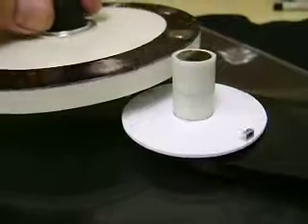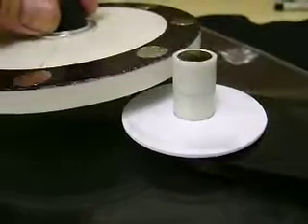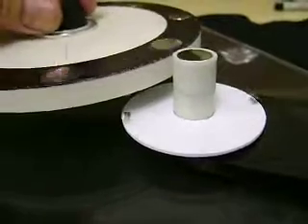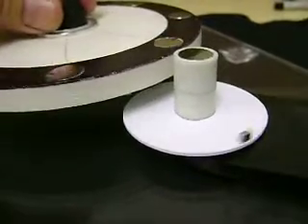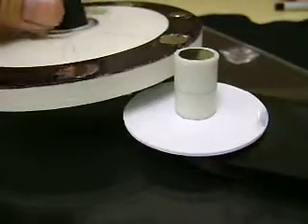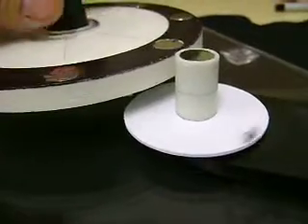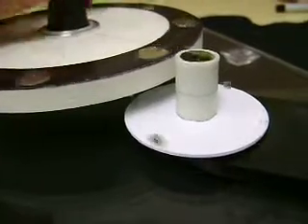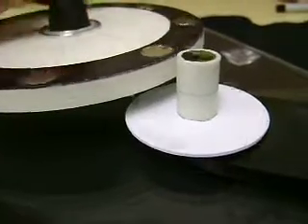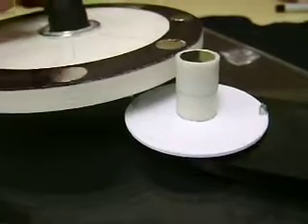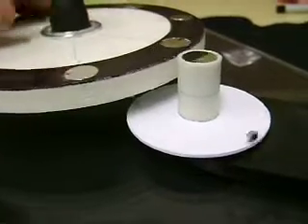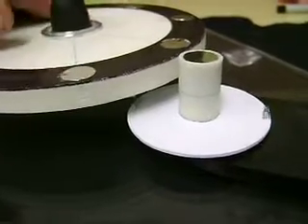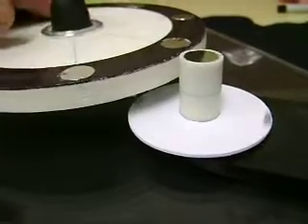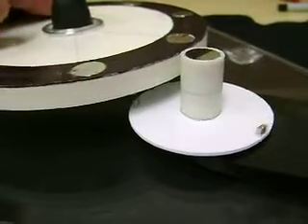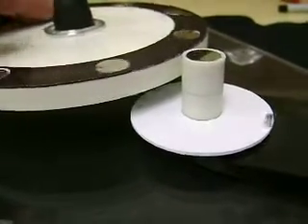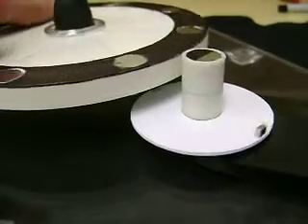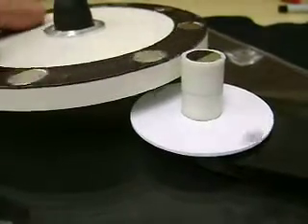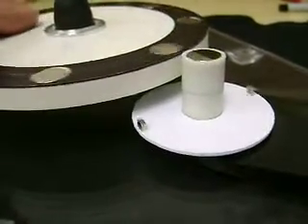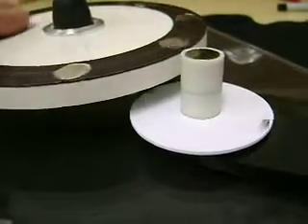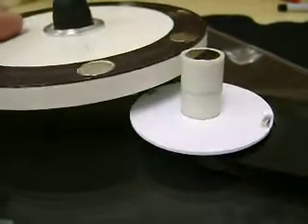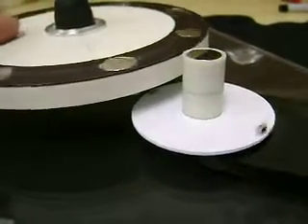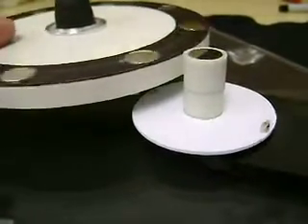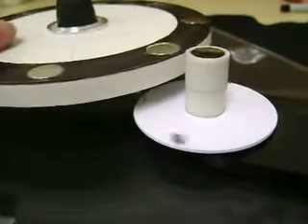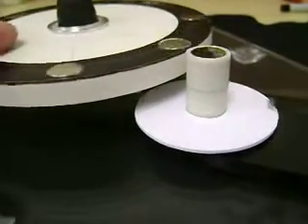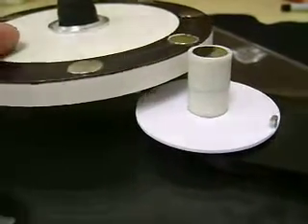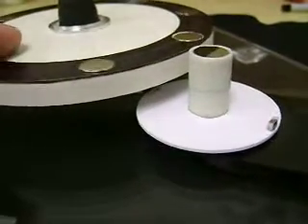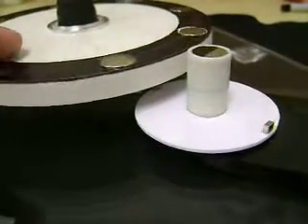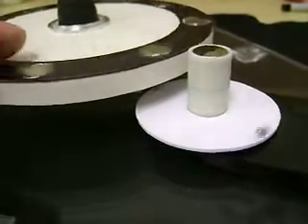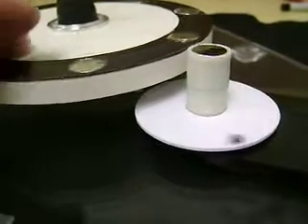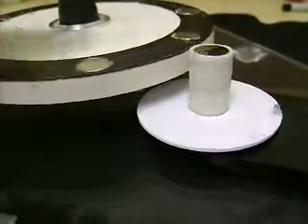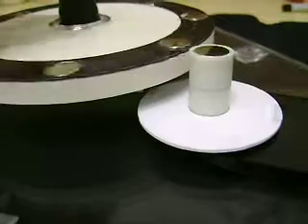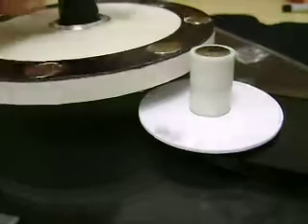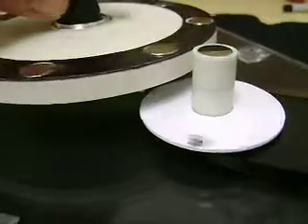So I might have to go to the hardware store tomorrow and see what I can find that's going to fit in there.